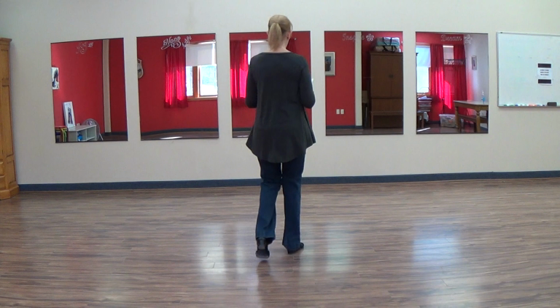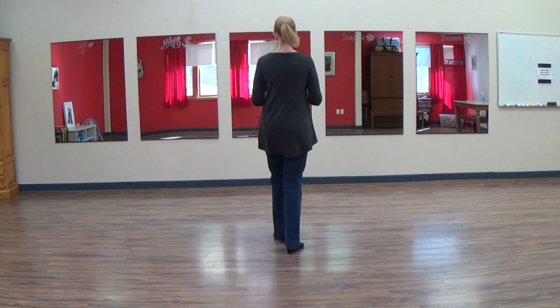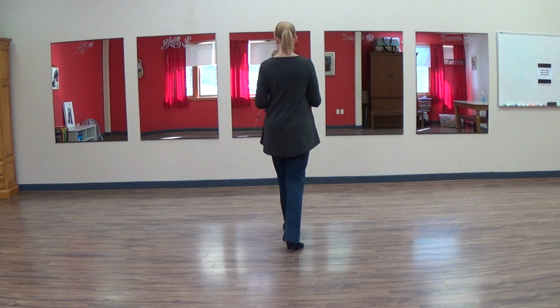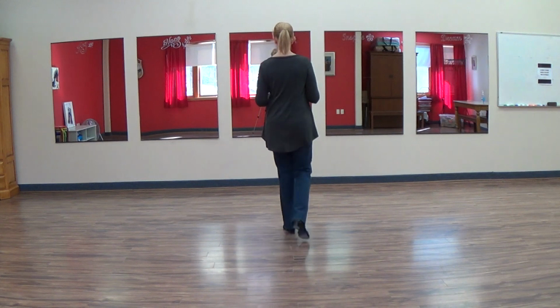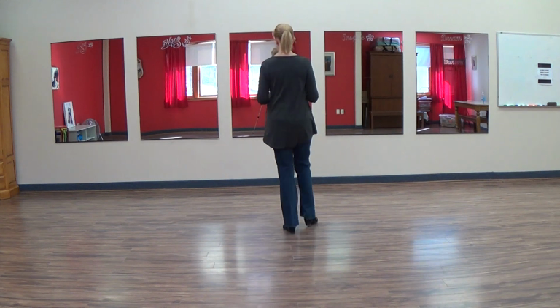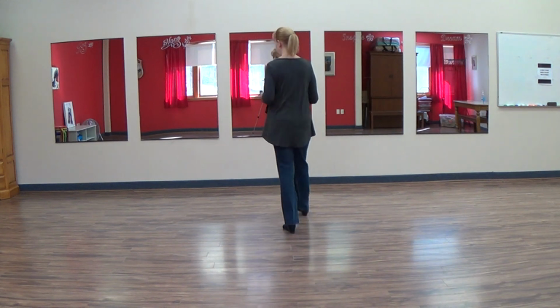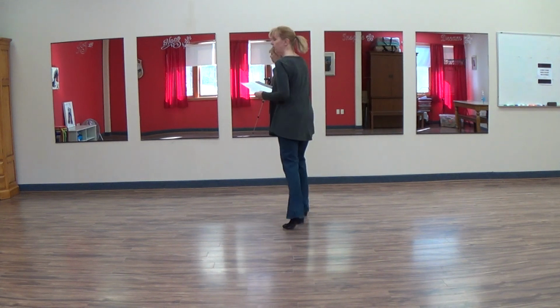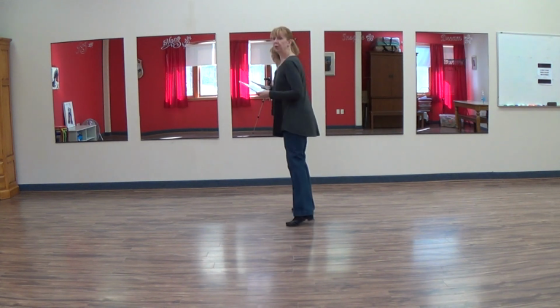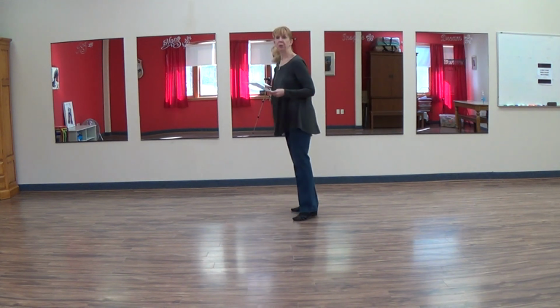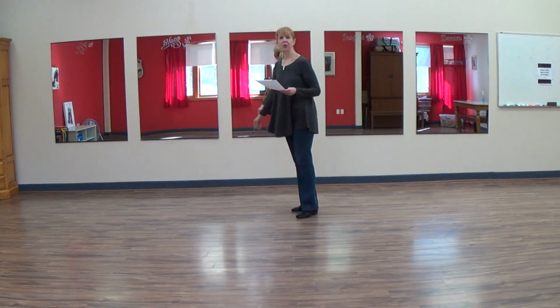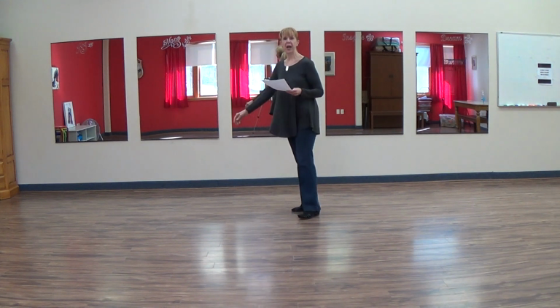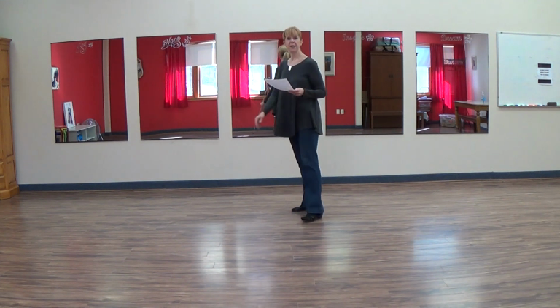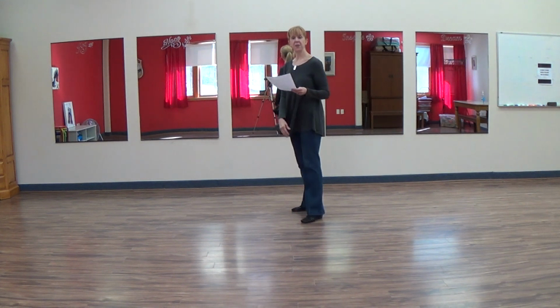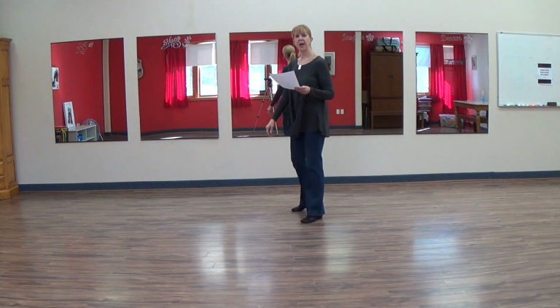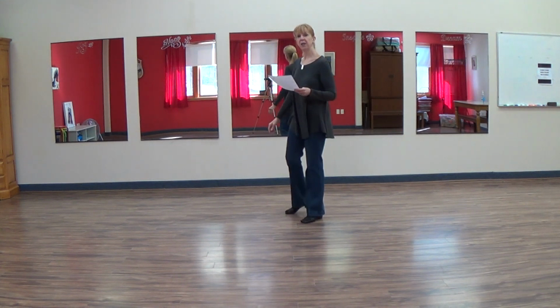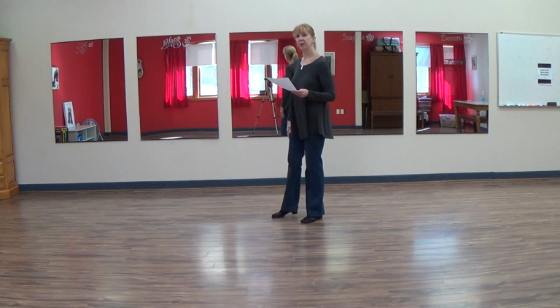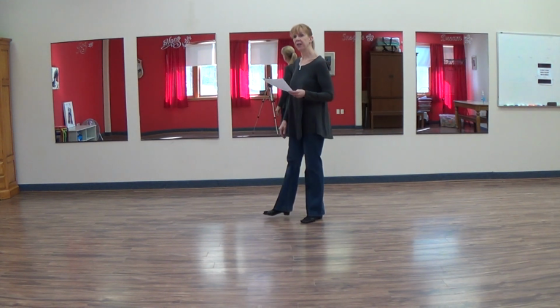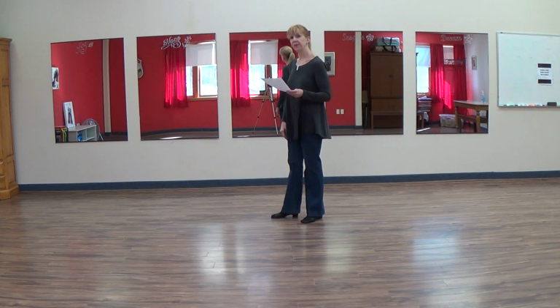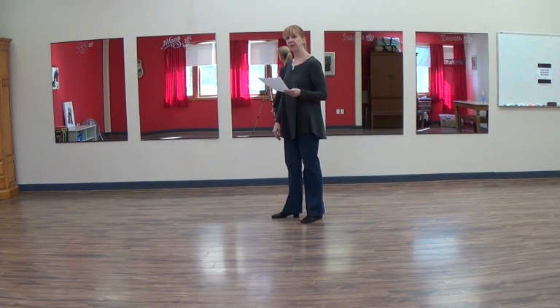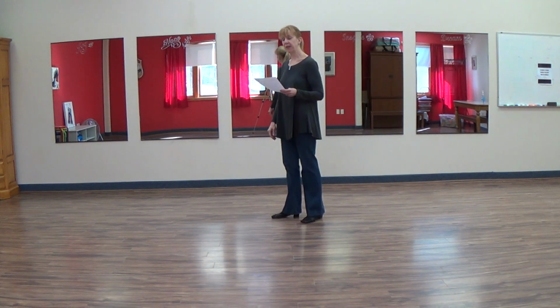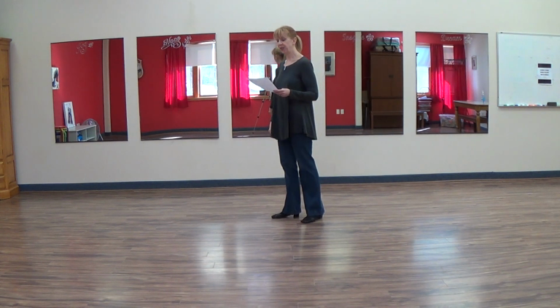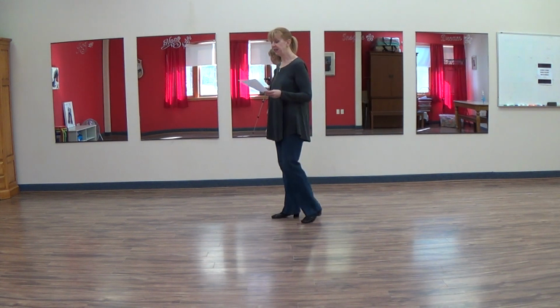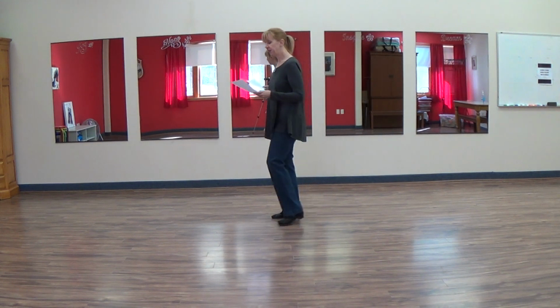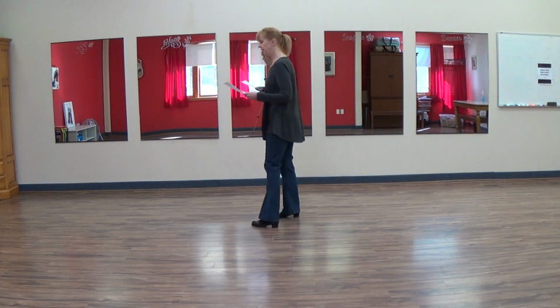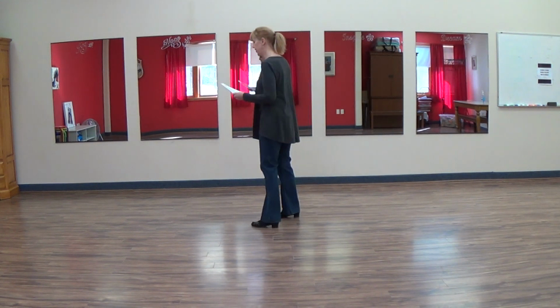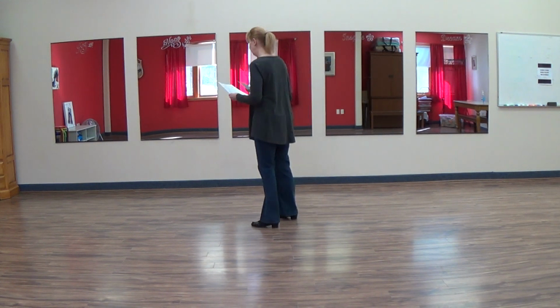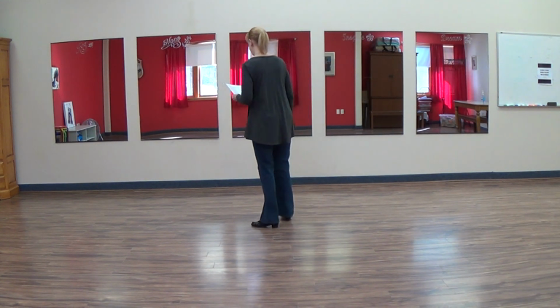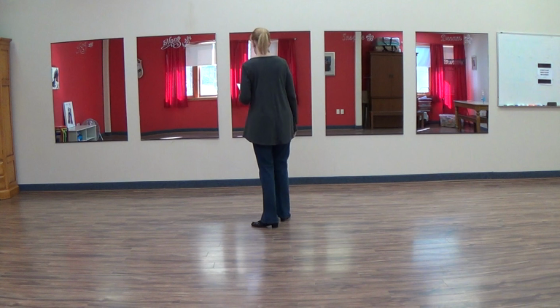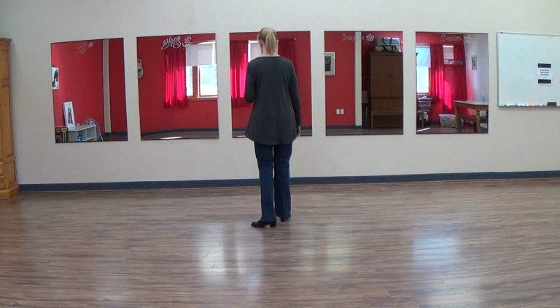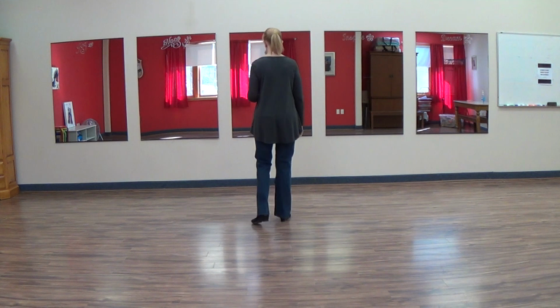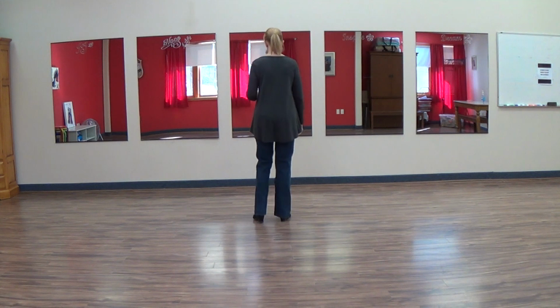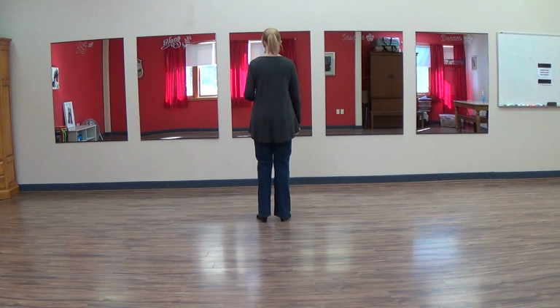This dance is called Cool Jazz by choreographer Frank Trace. Here is your walkthrough to practice.